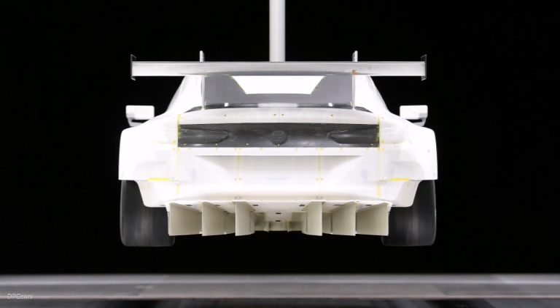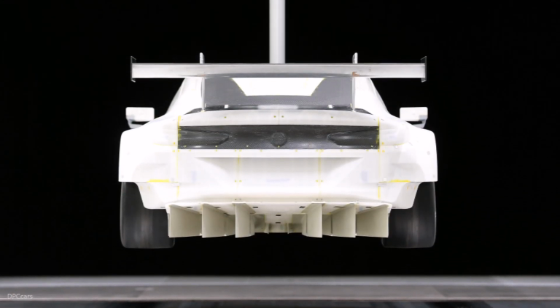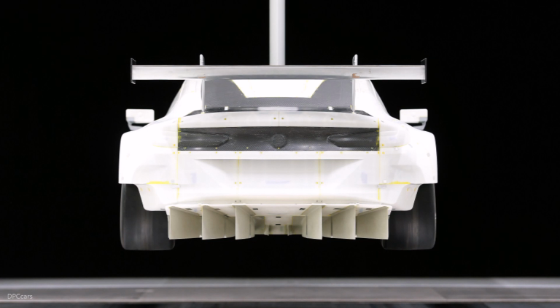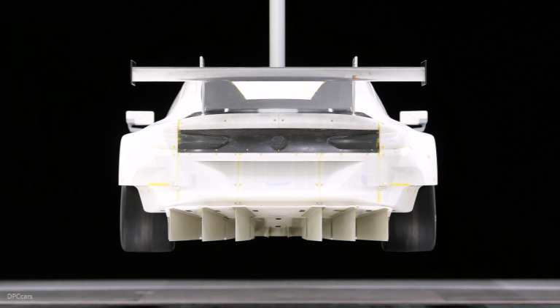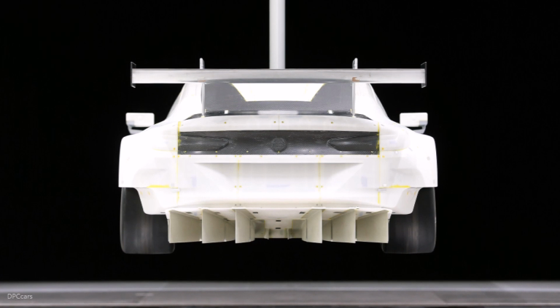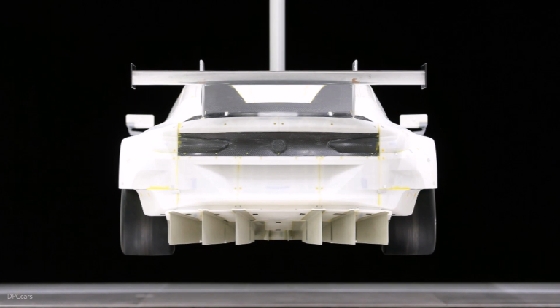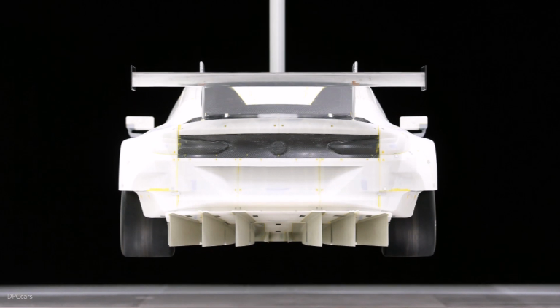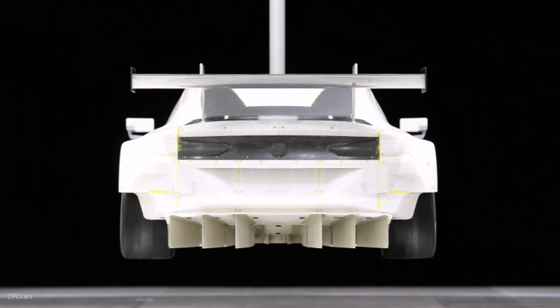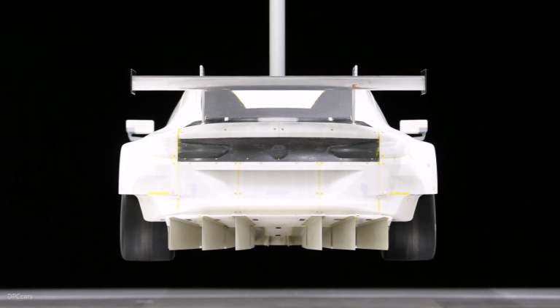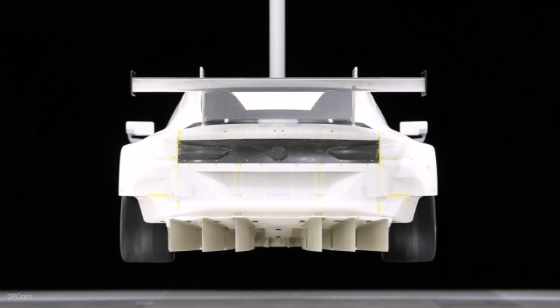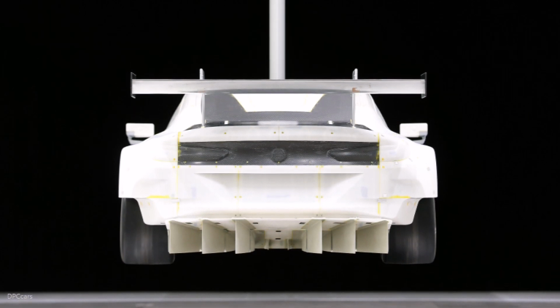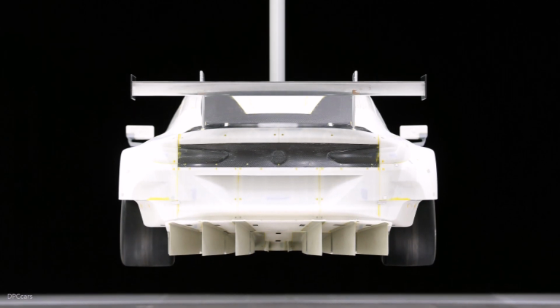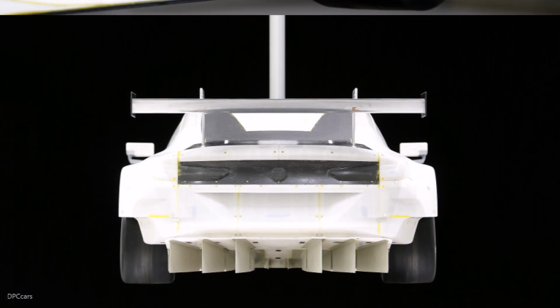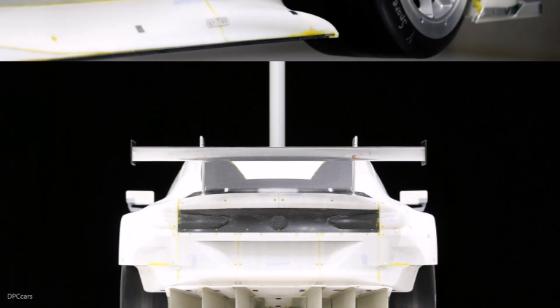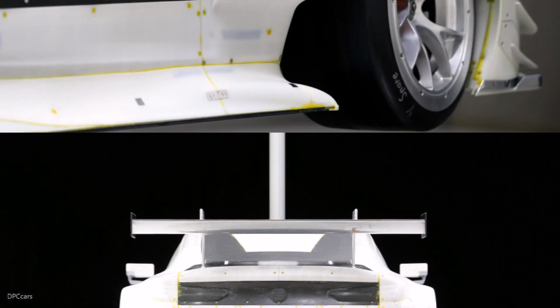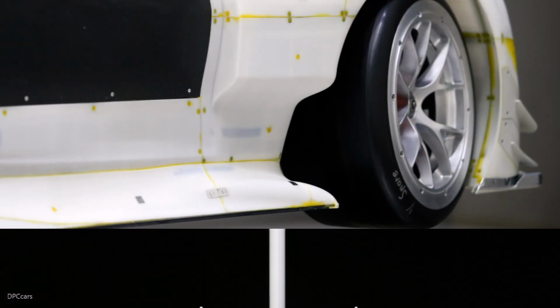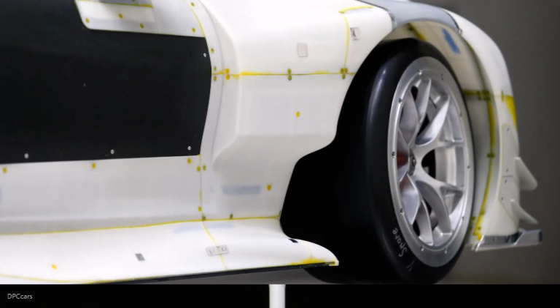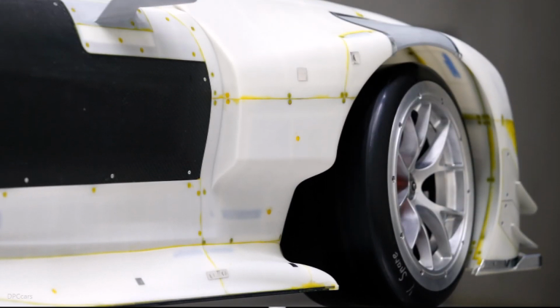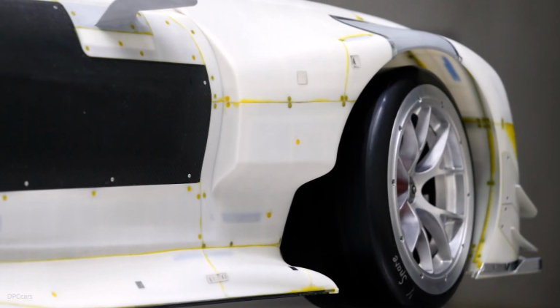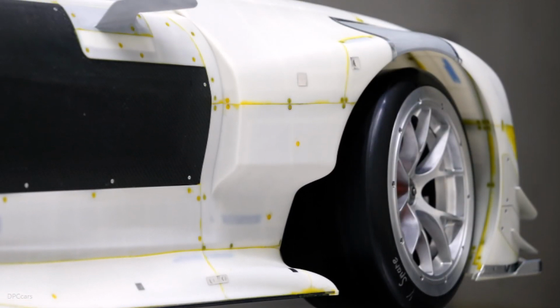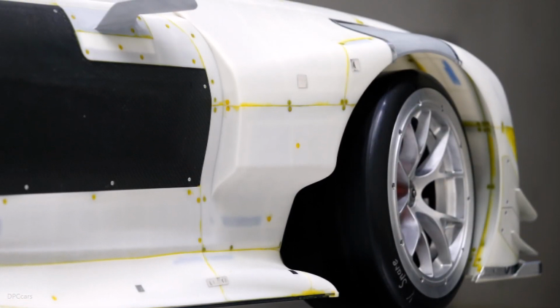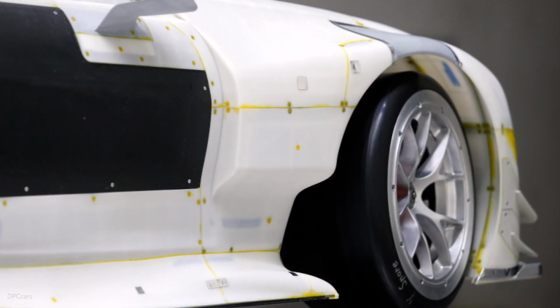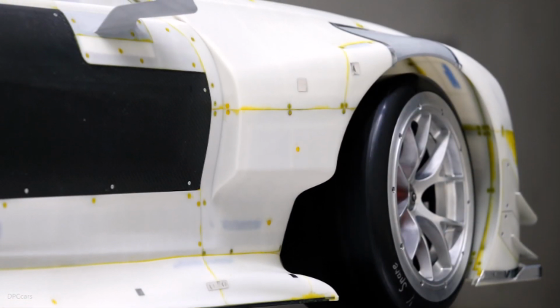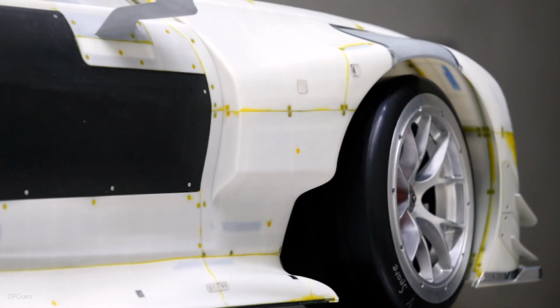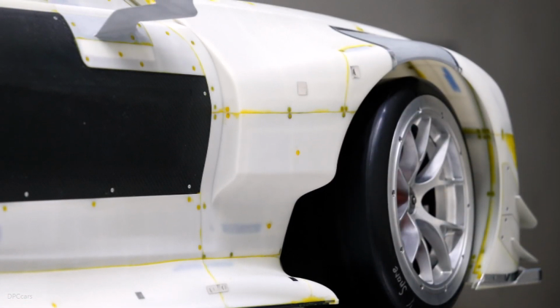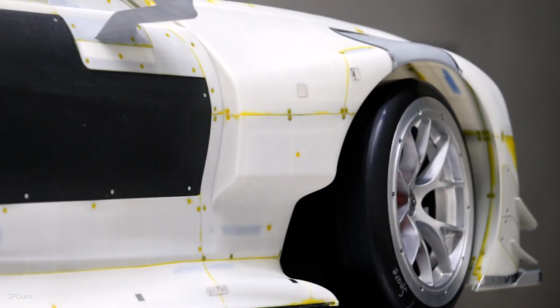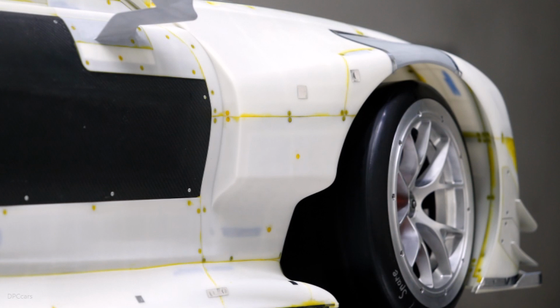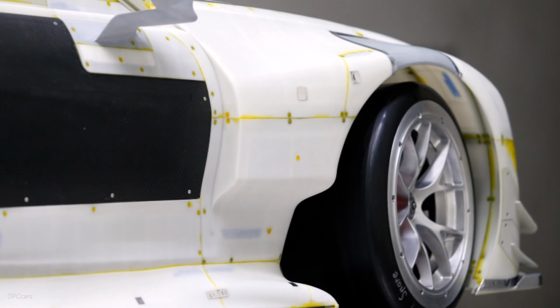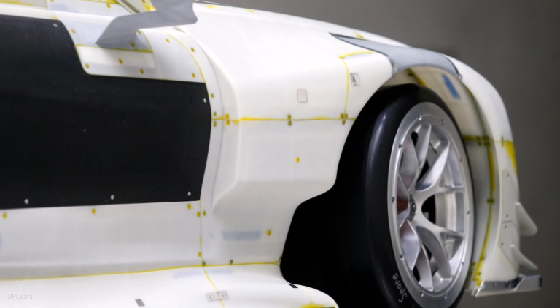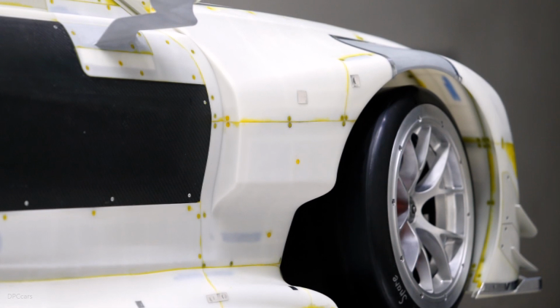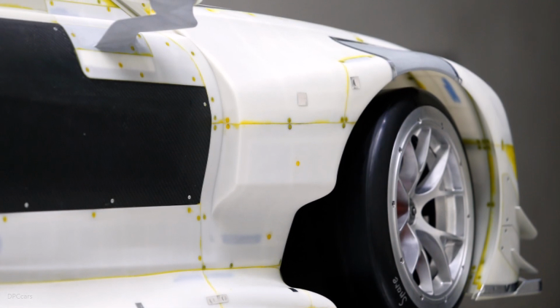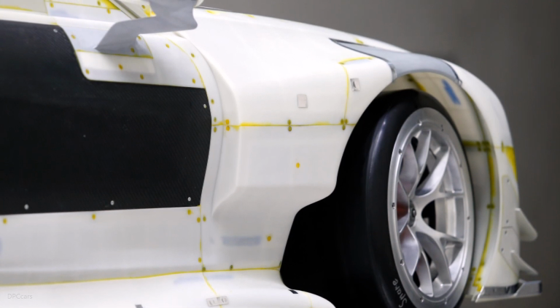We're using the BMW Aerolab for the aerodynamic development of the race cars, and it's the very same wind tunnel that's also being used by our road car colleagues.